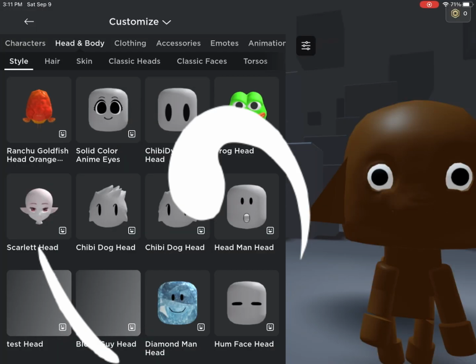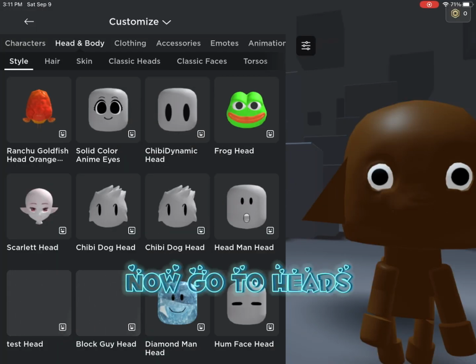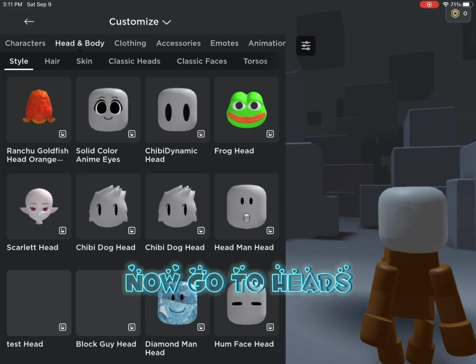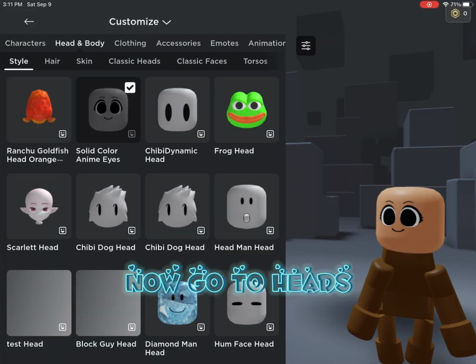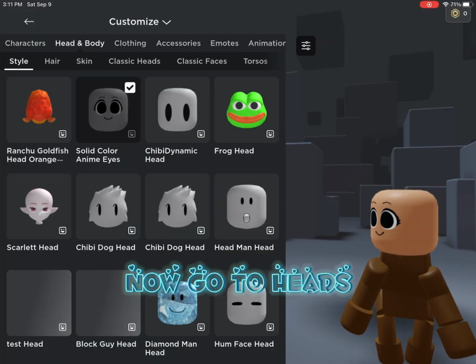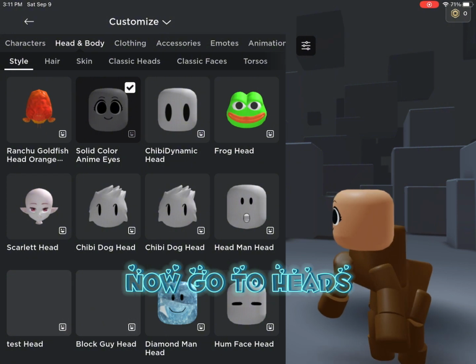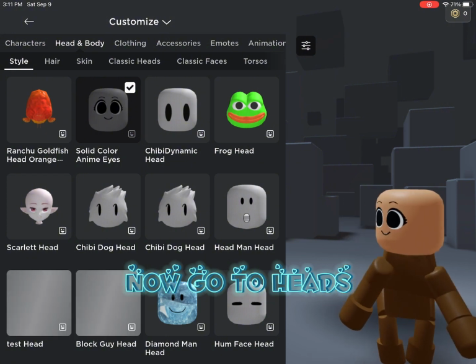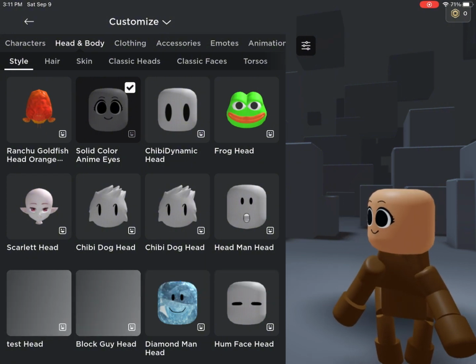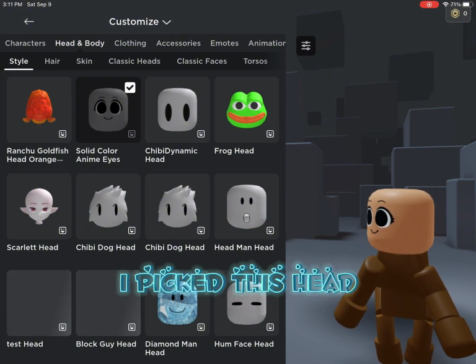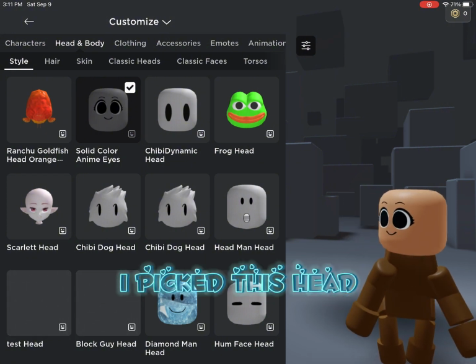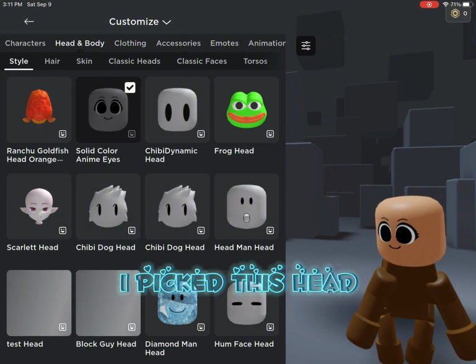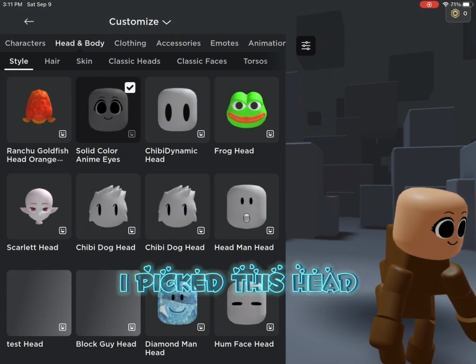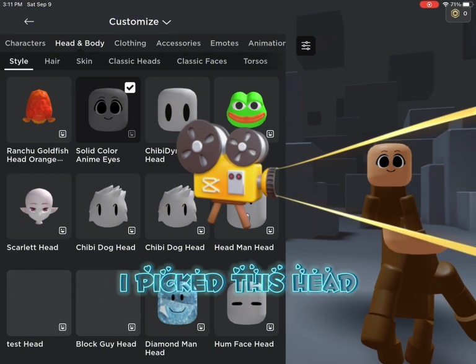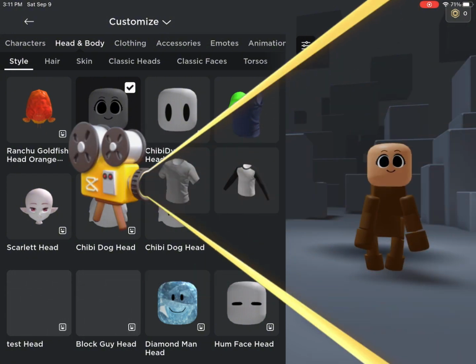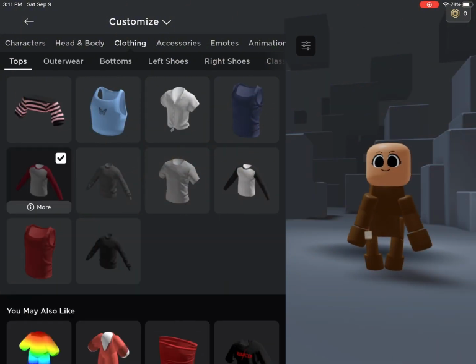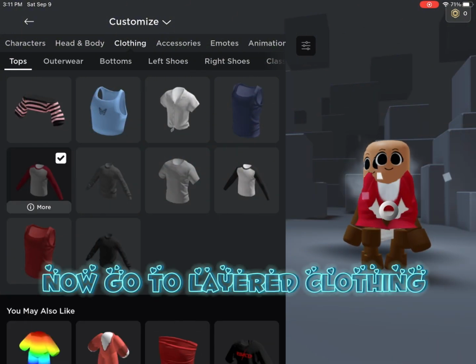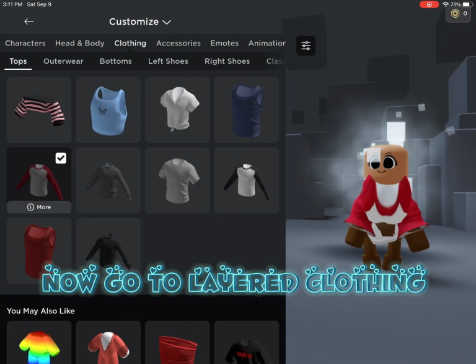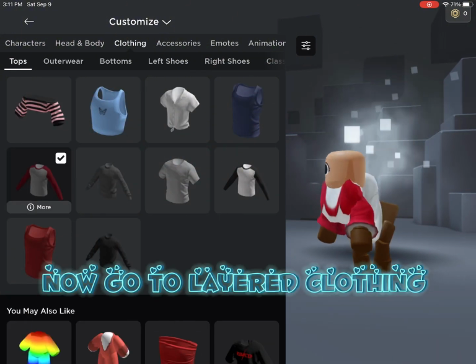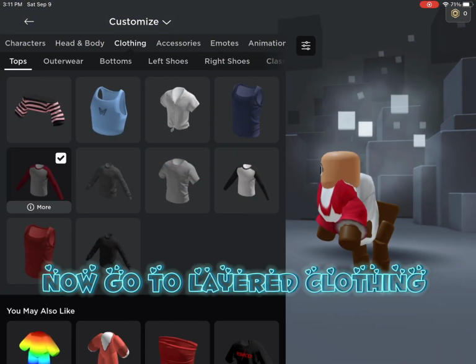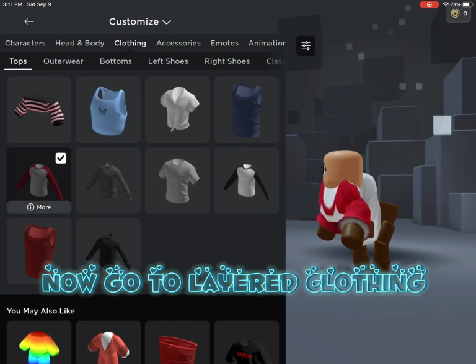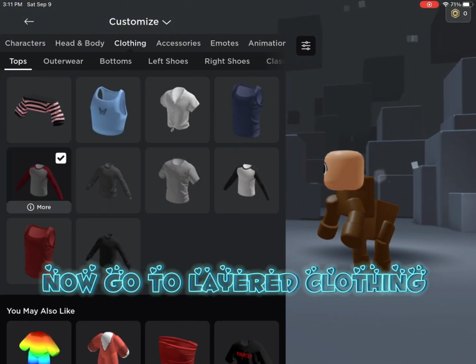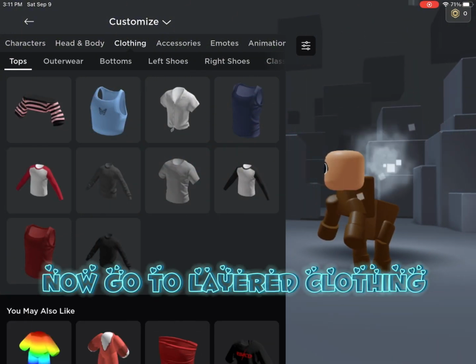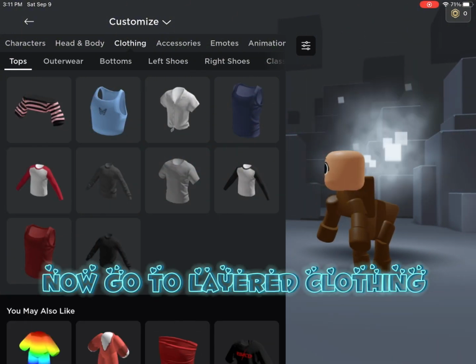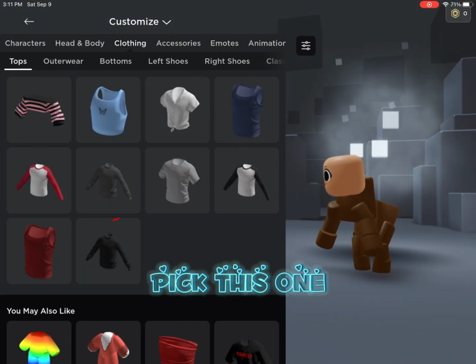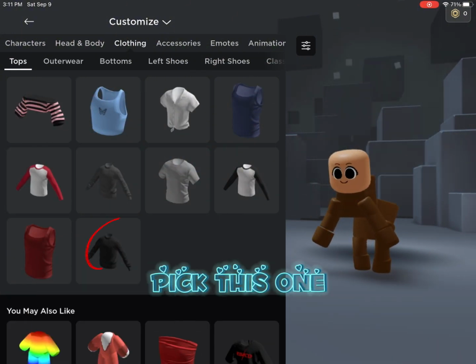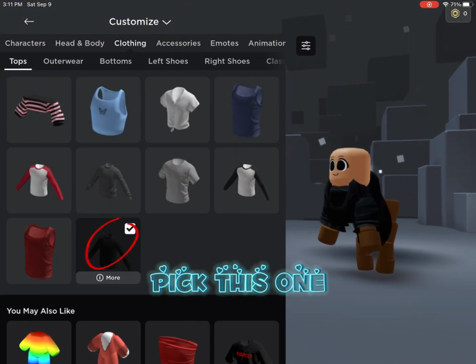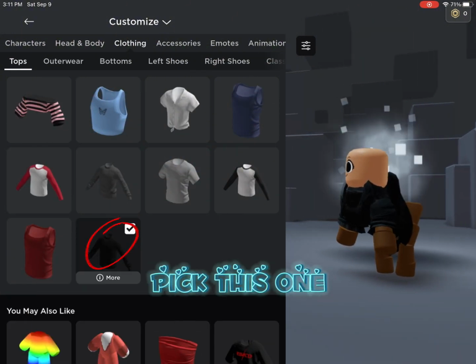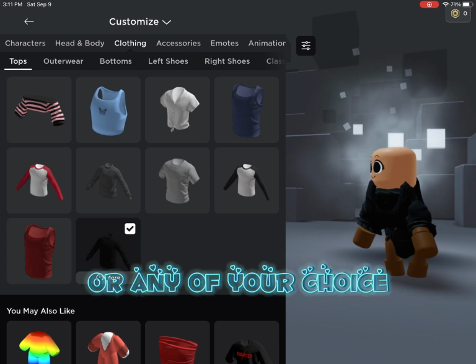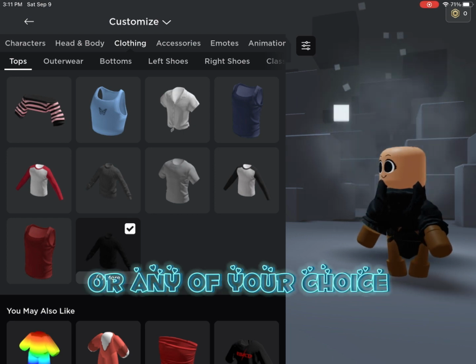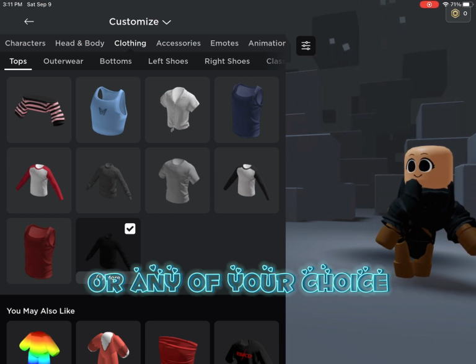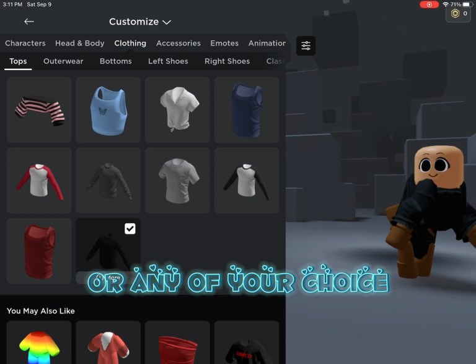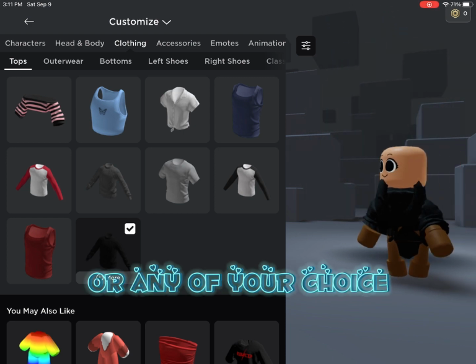Now go to heads. I picked this head. Now go to layered clothing. Pick this one, or any of your choice.